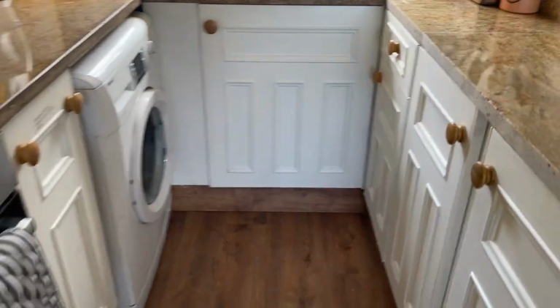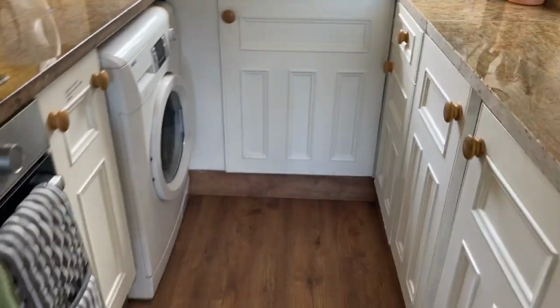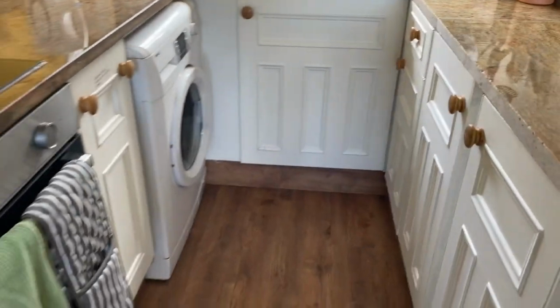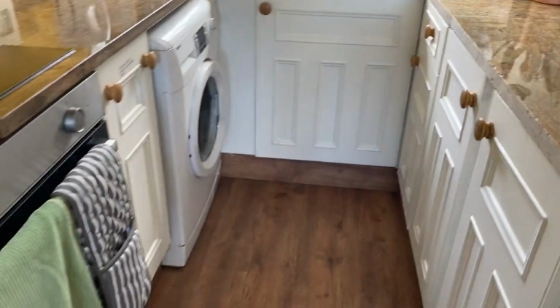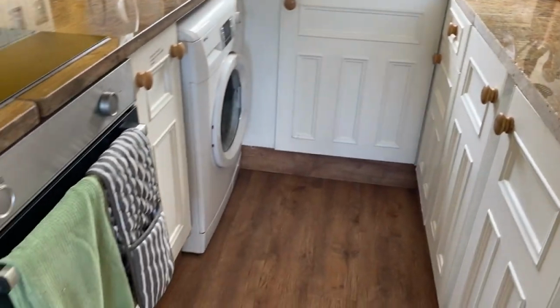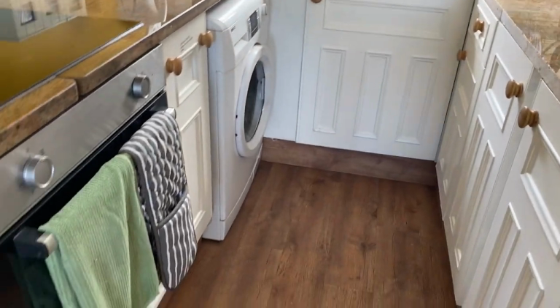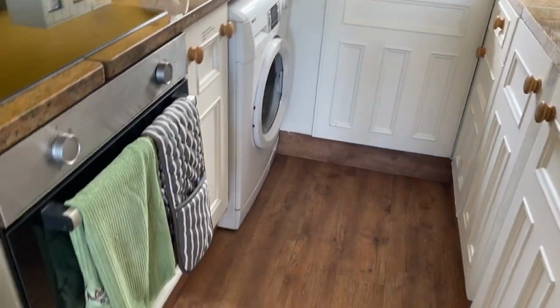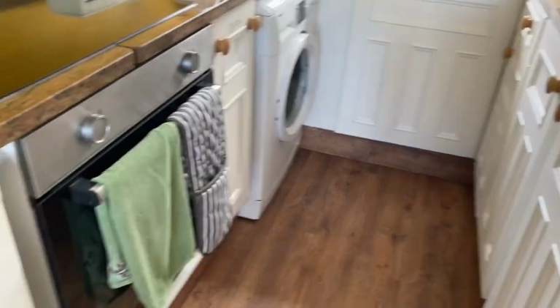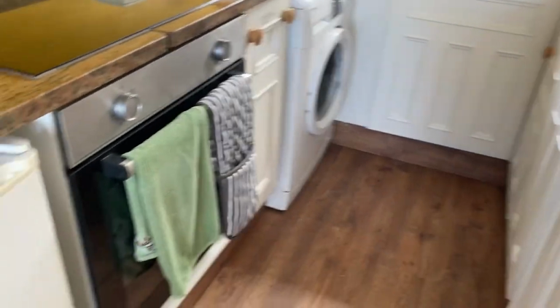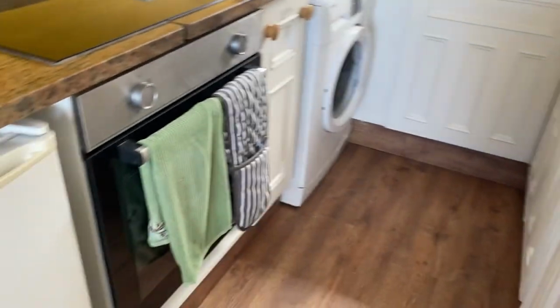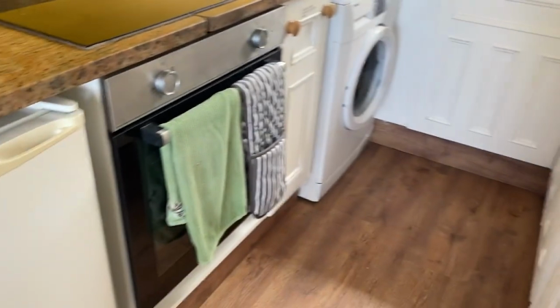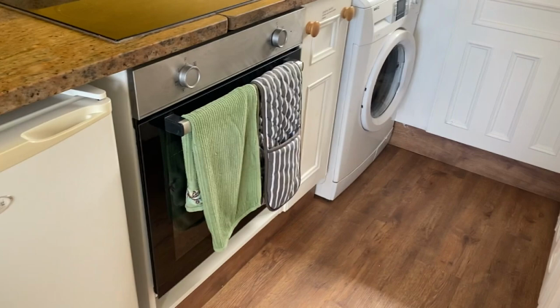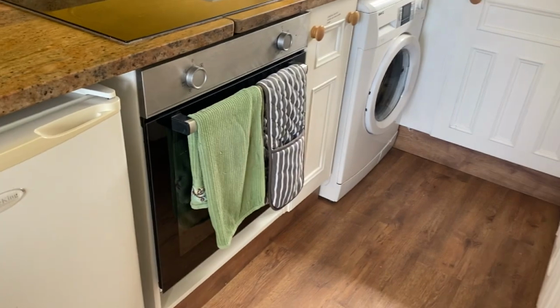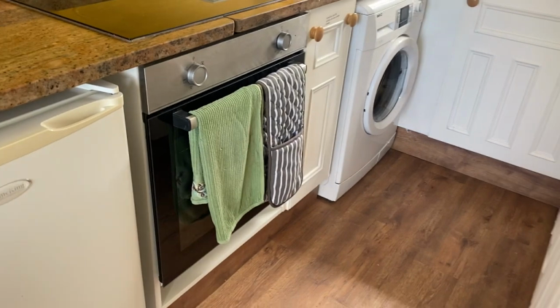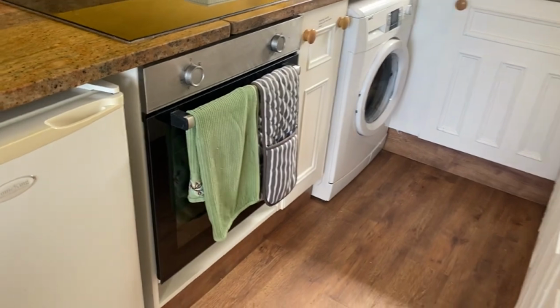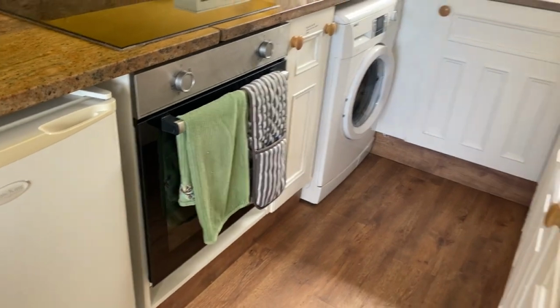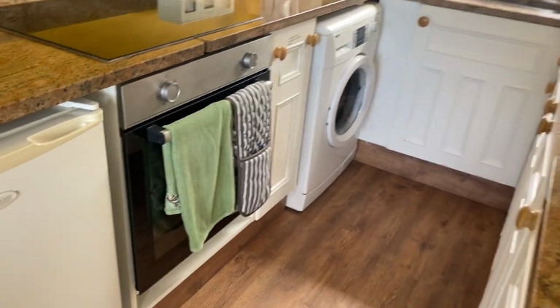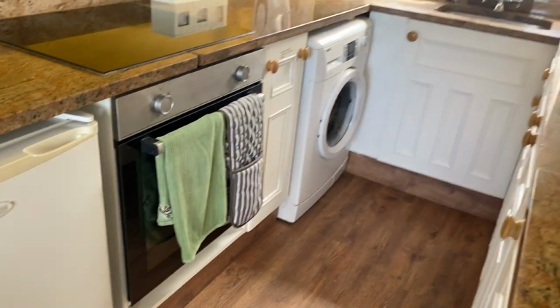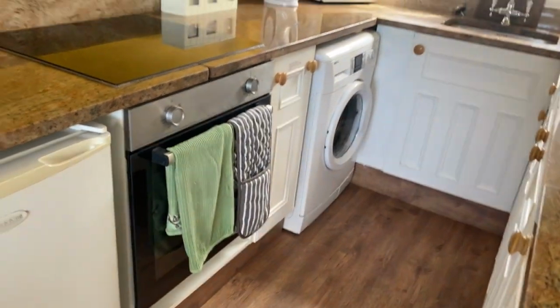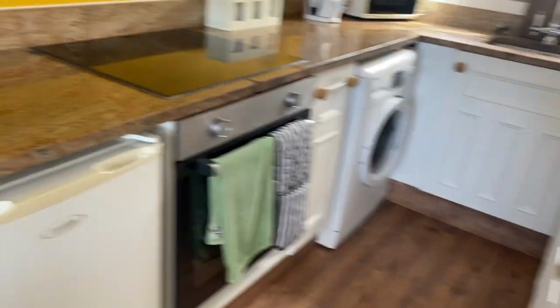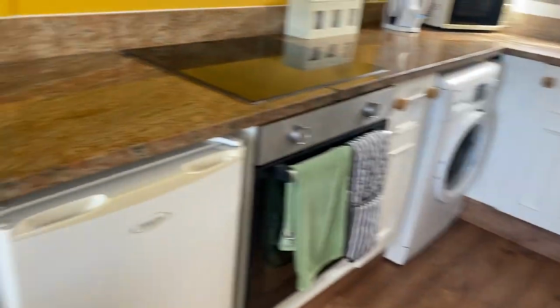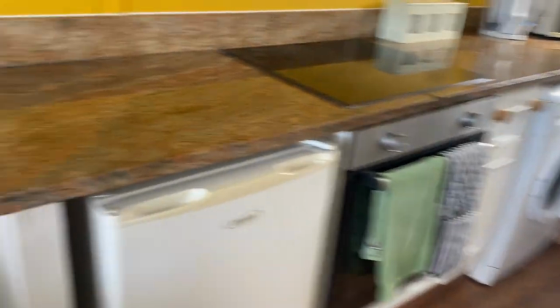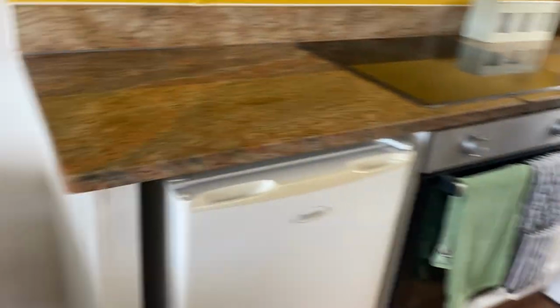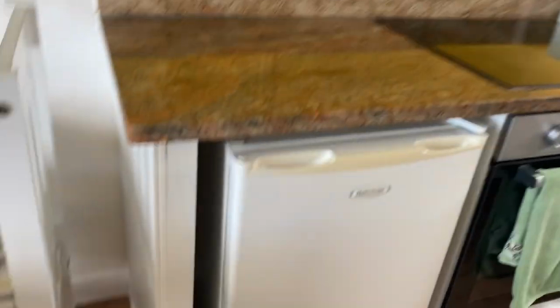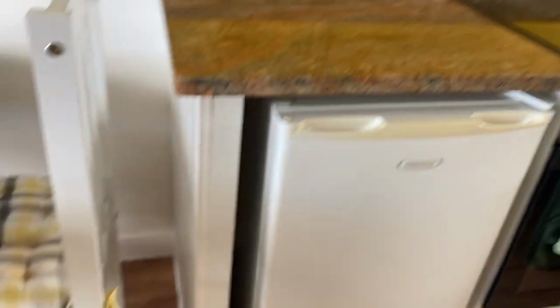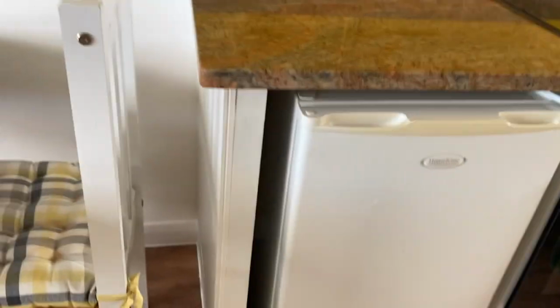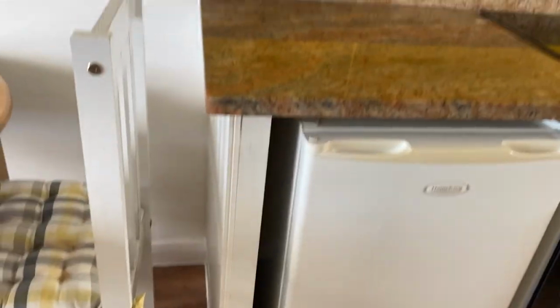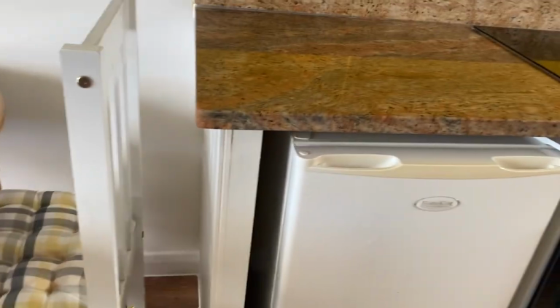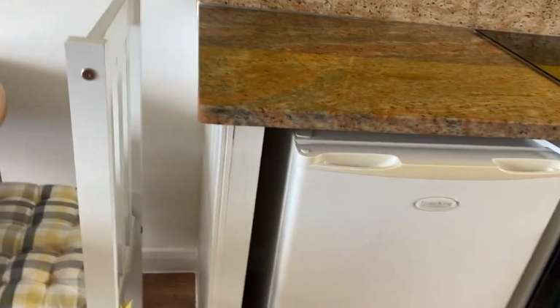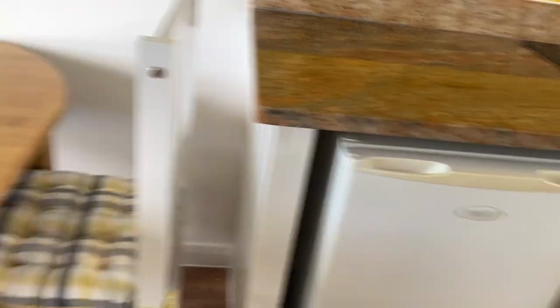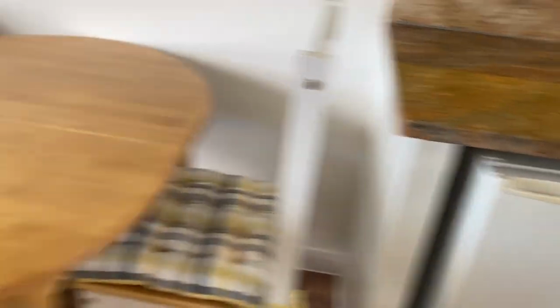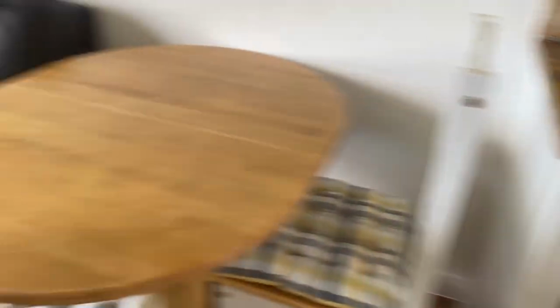Washing machine — not a dishwasher, so you don't have to do the washing up yourself. Sorry about that.